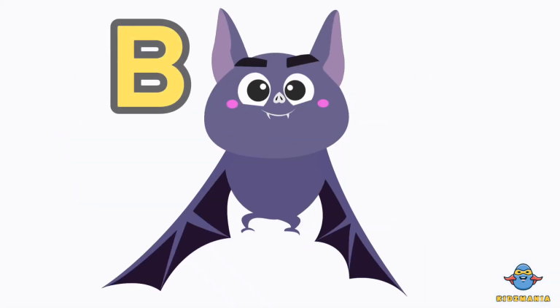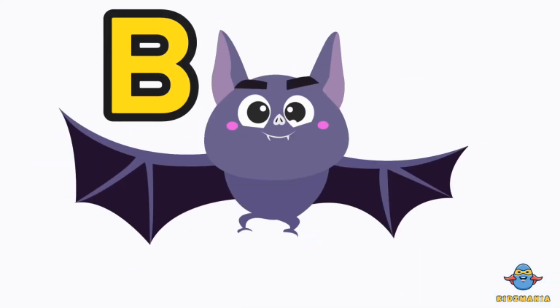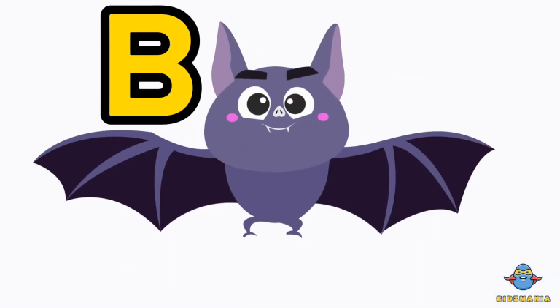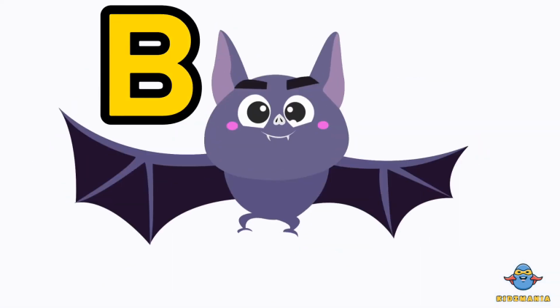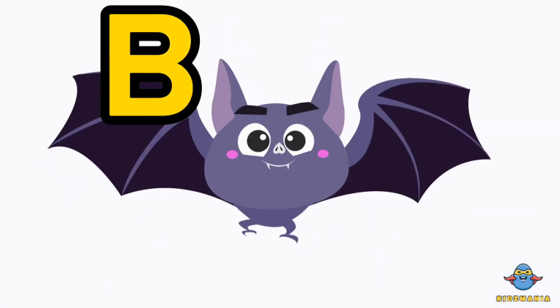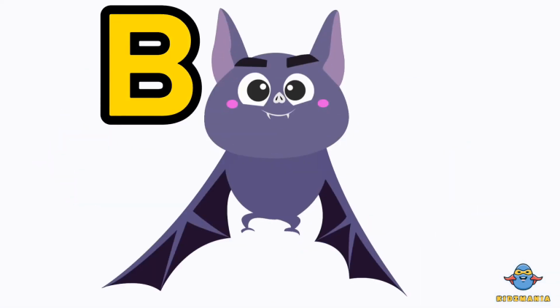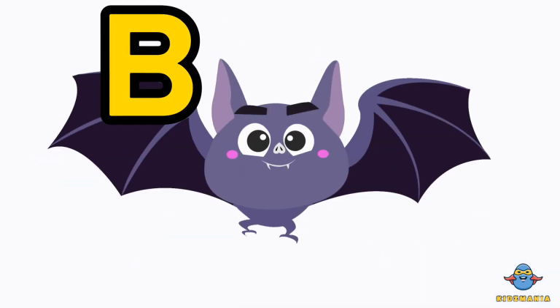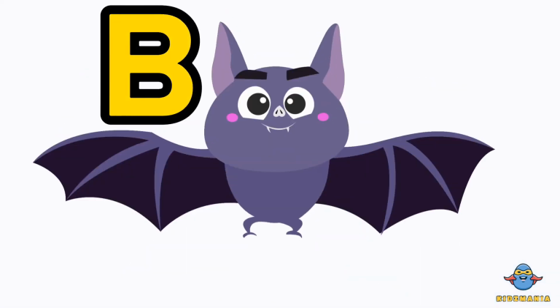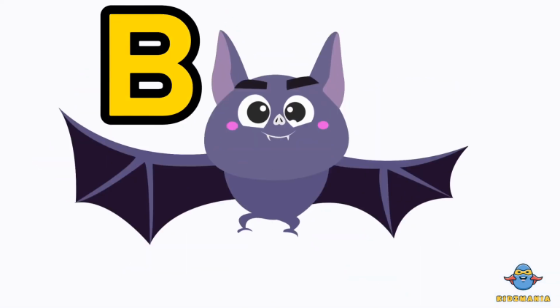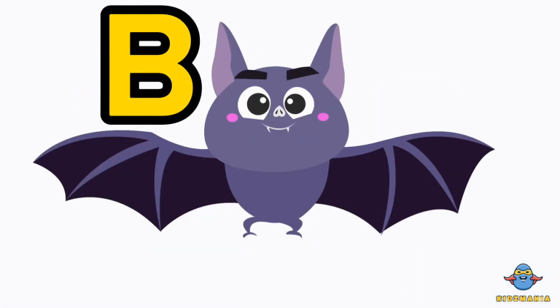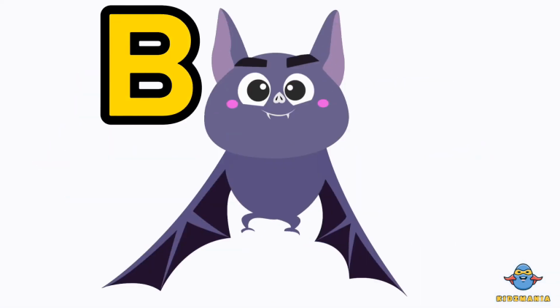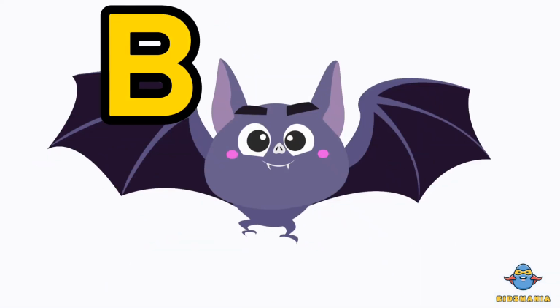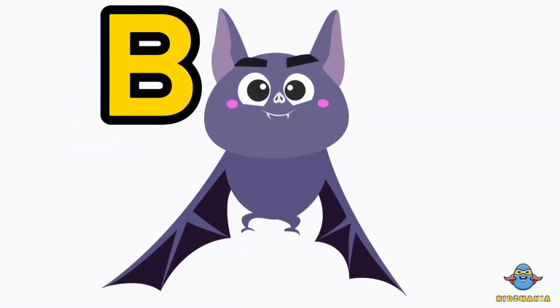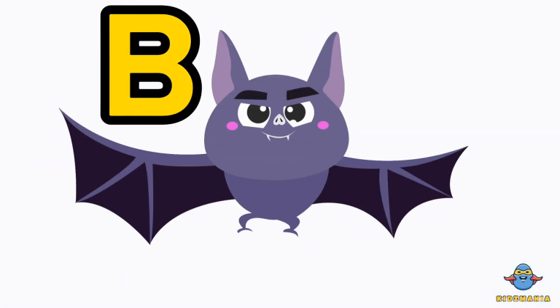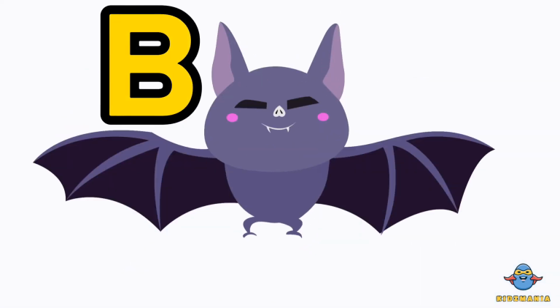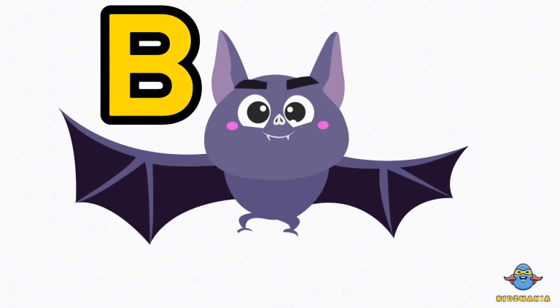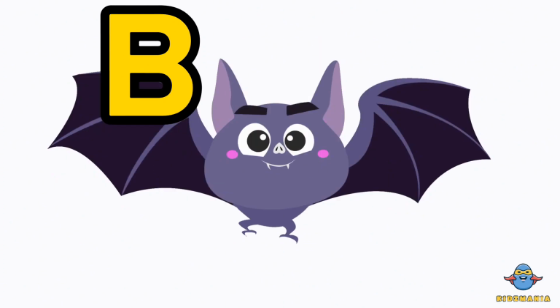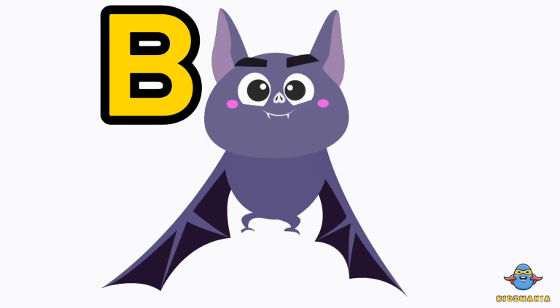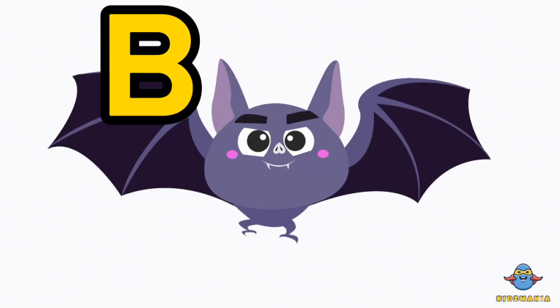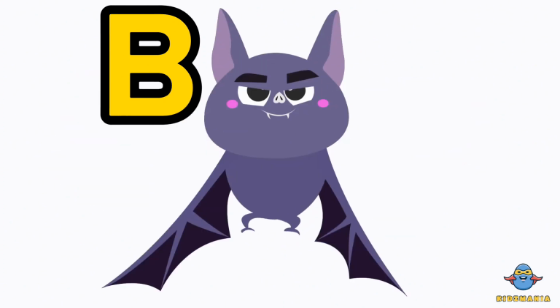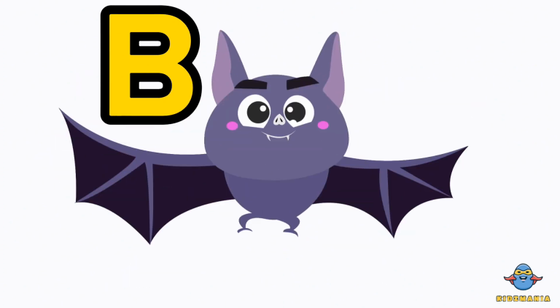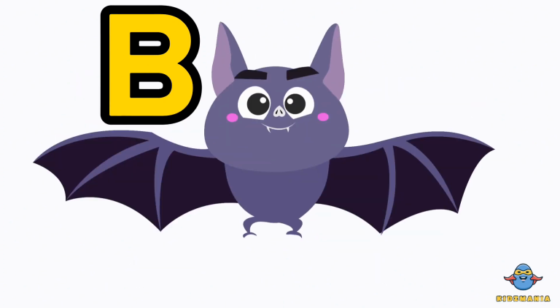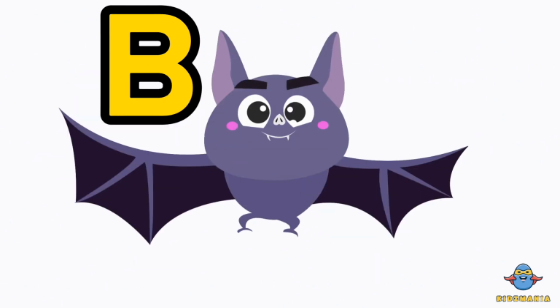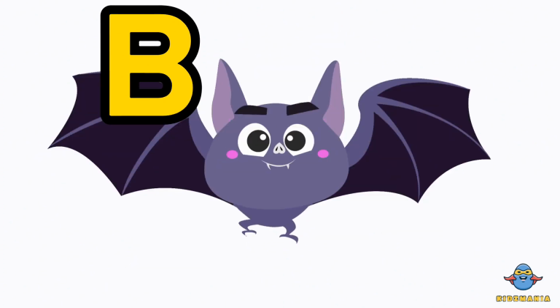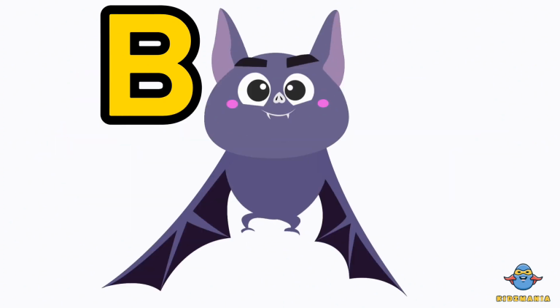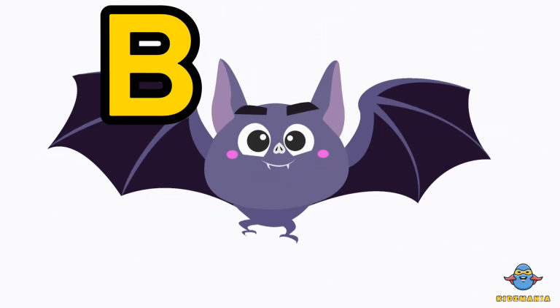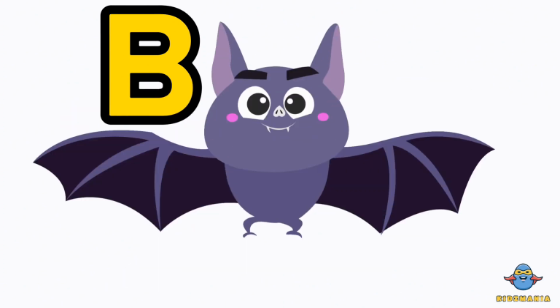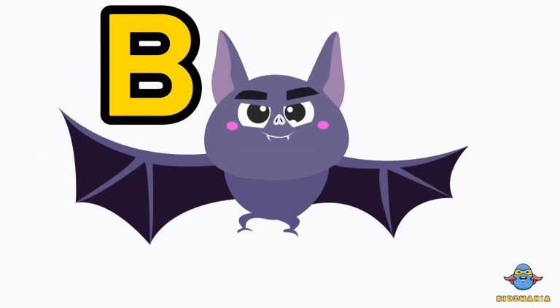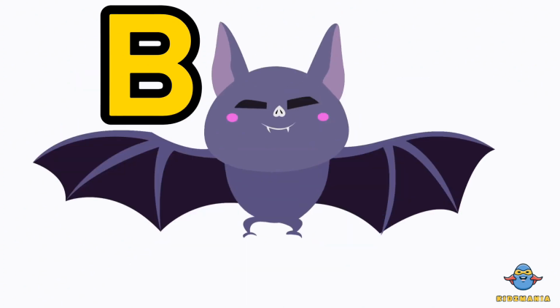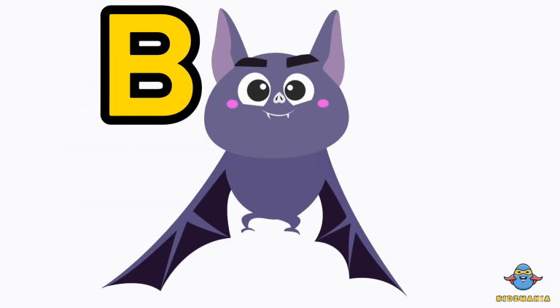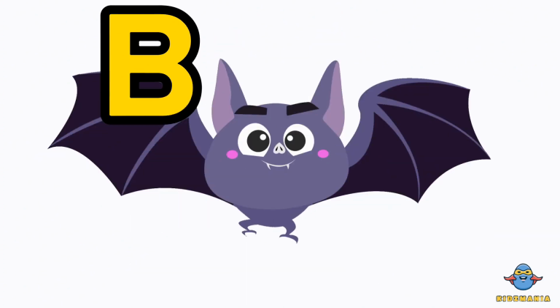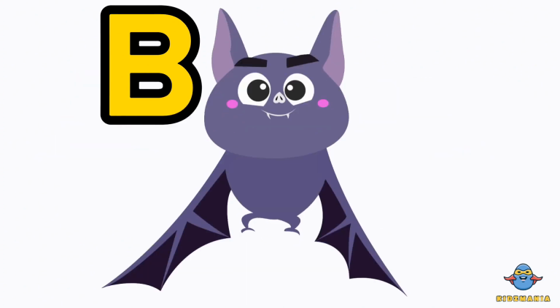B is for bat. One more time. B is for bat.